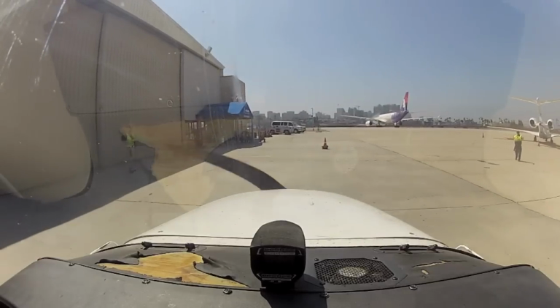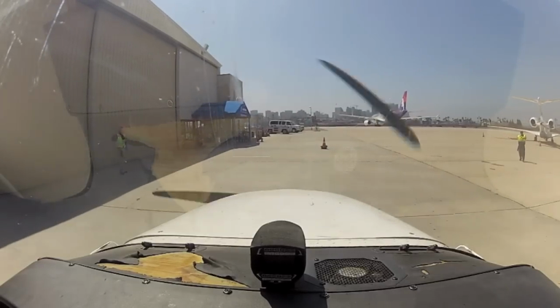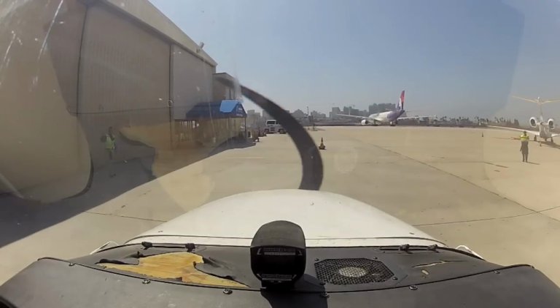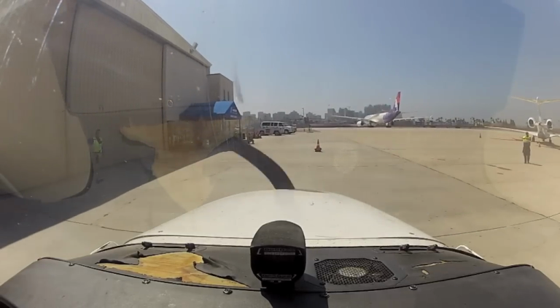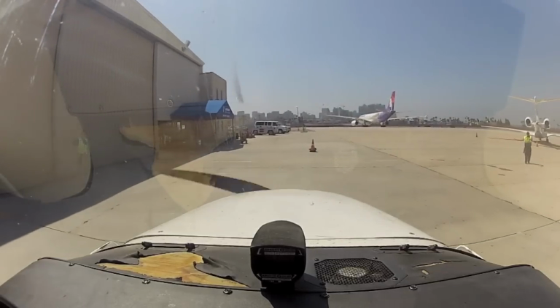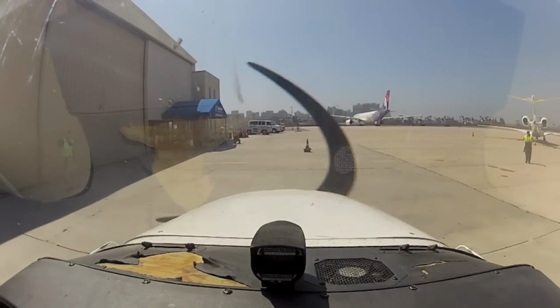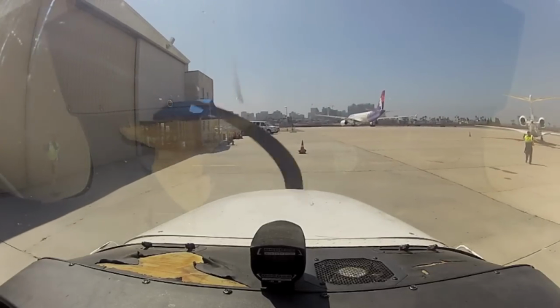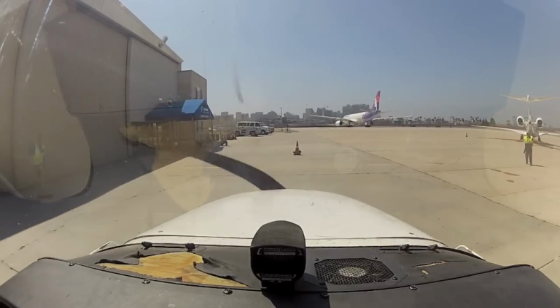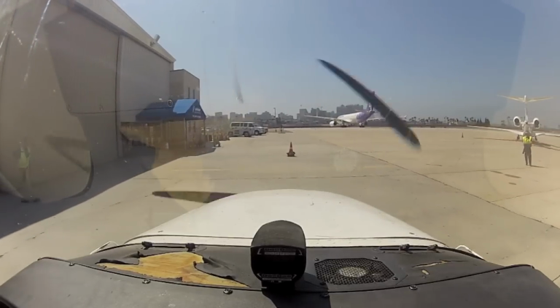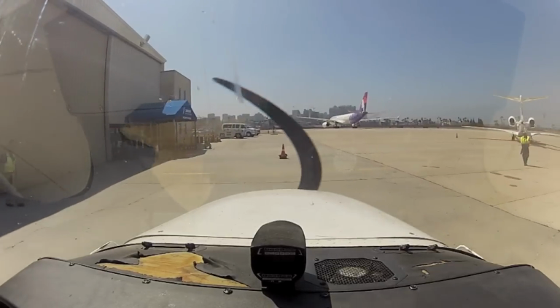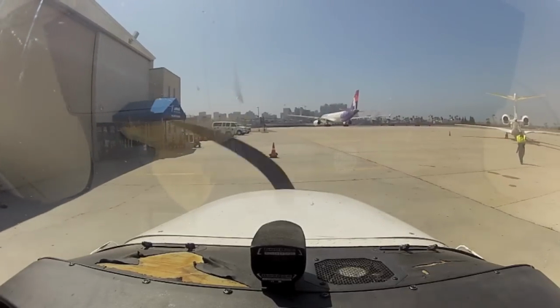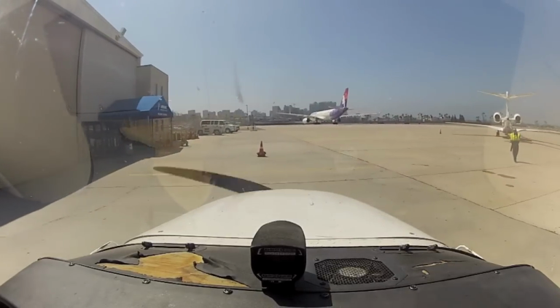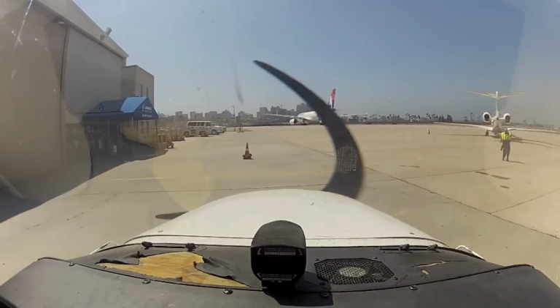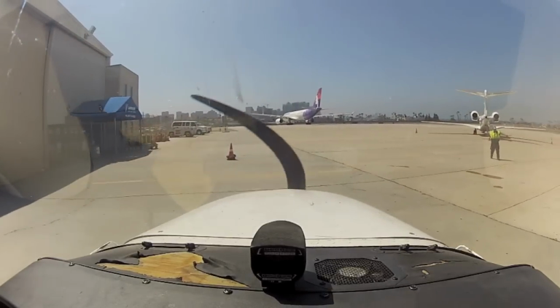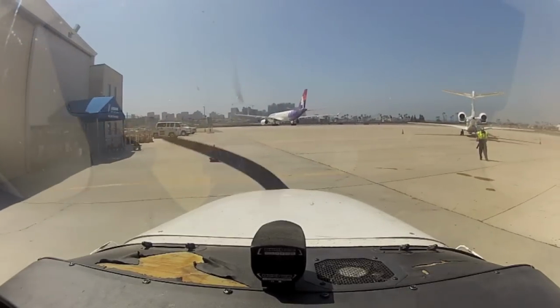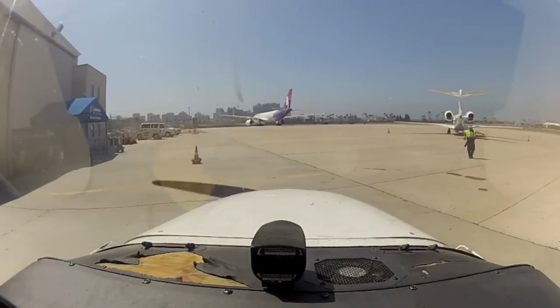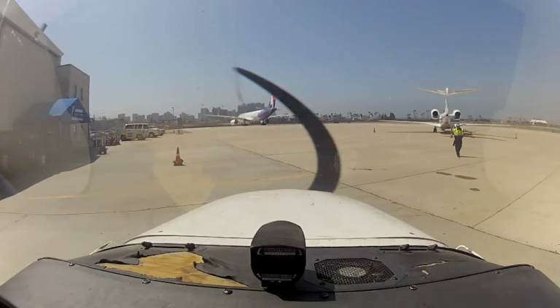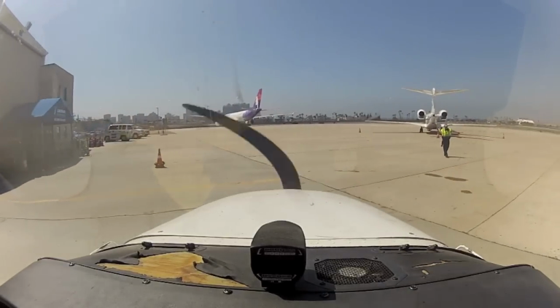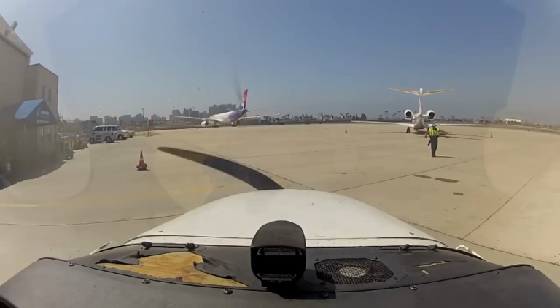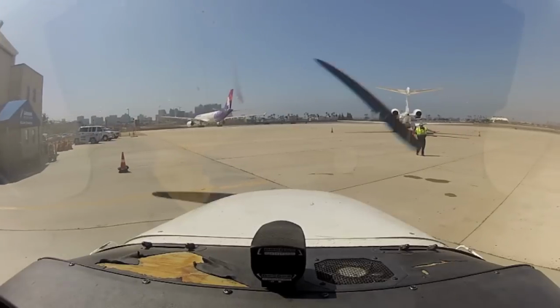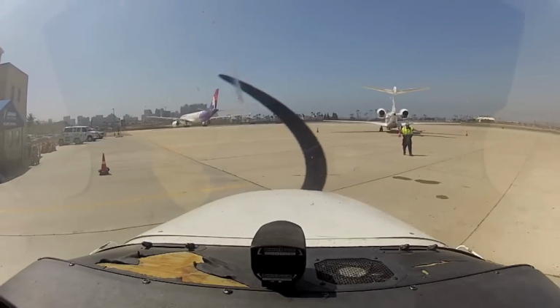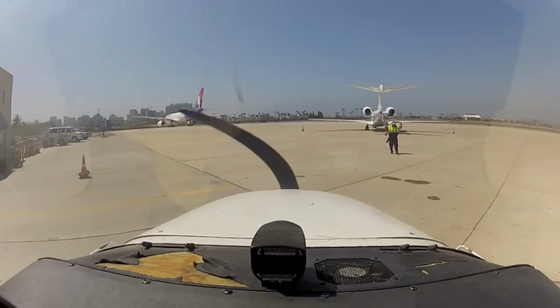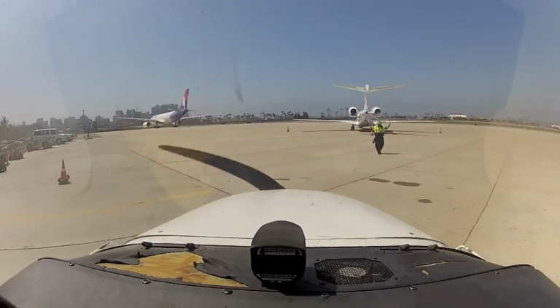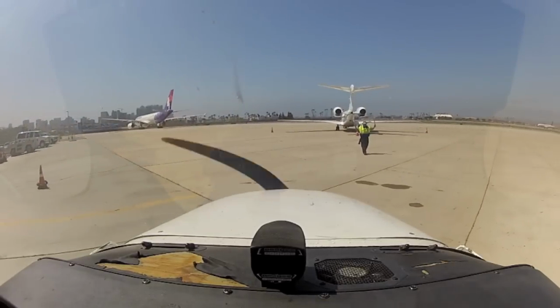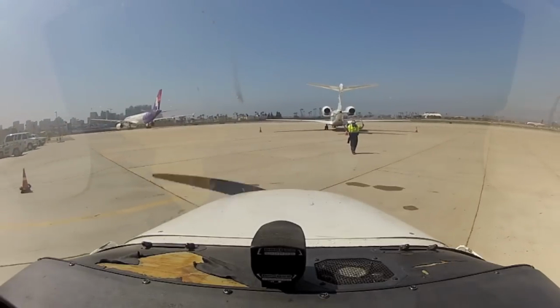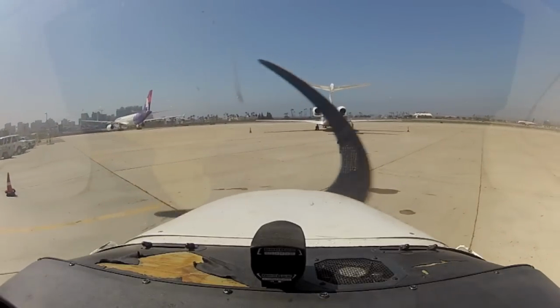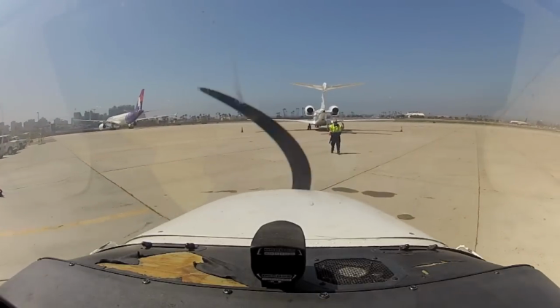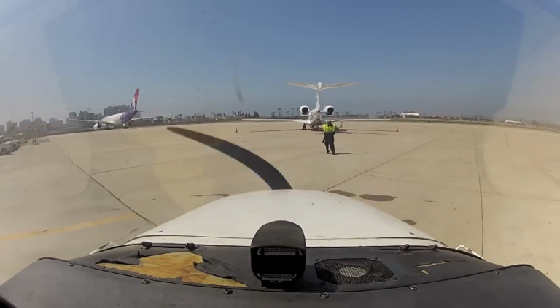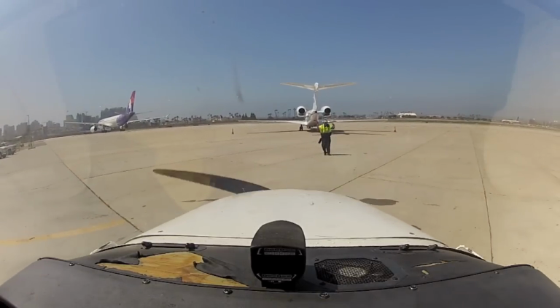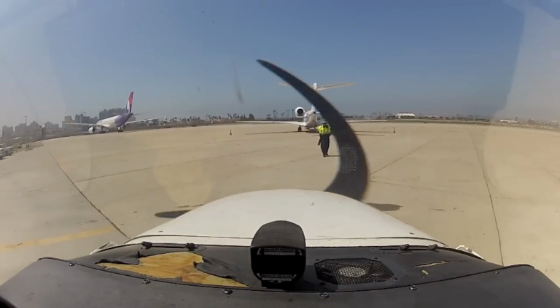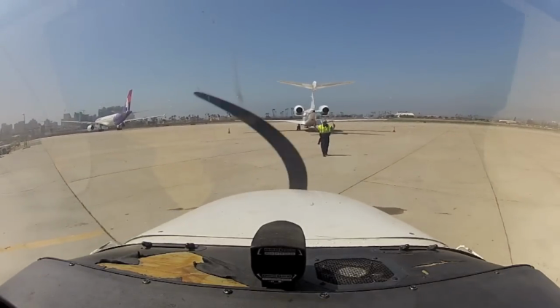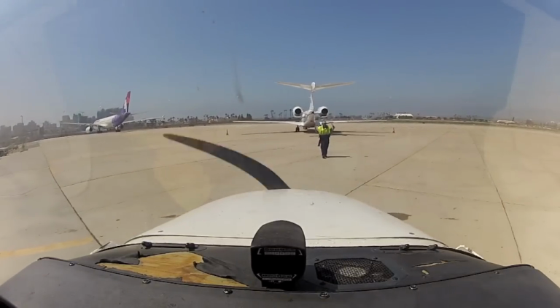If you haven't already, stick around for another video. I do the instrument departure out of San Diego Lindbergh and I hit IMC for just a couple seconds. We'll see you next time.